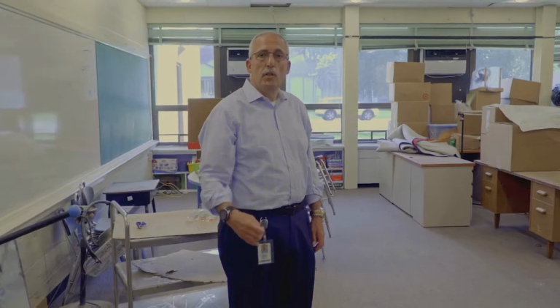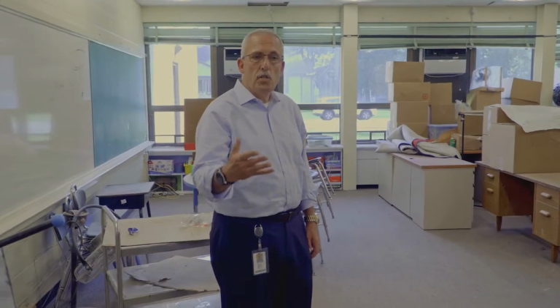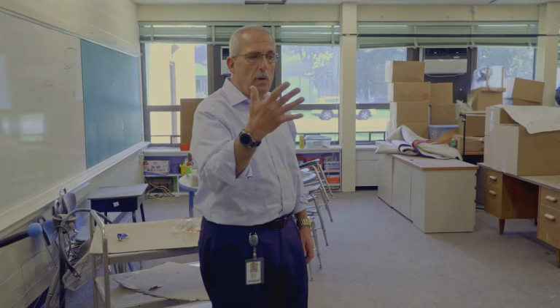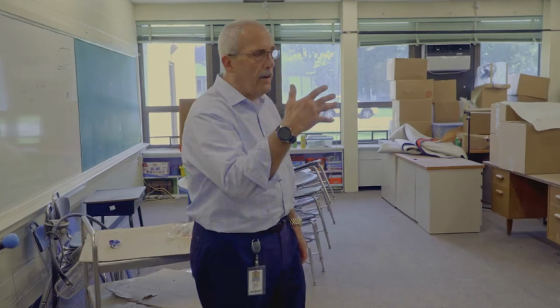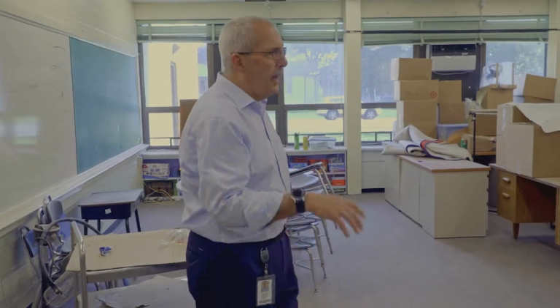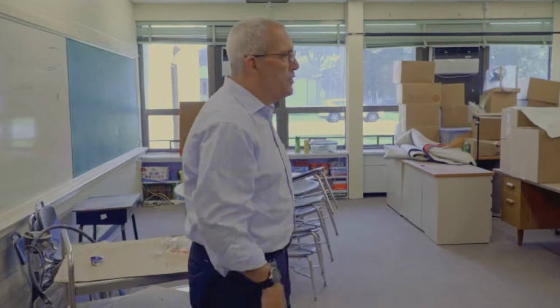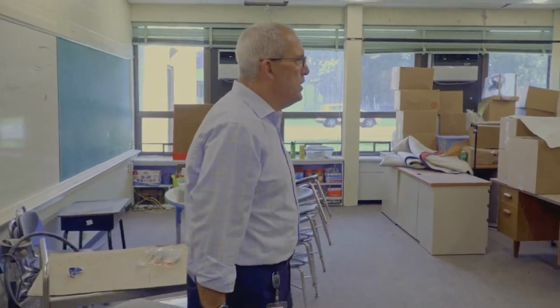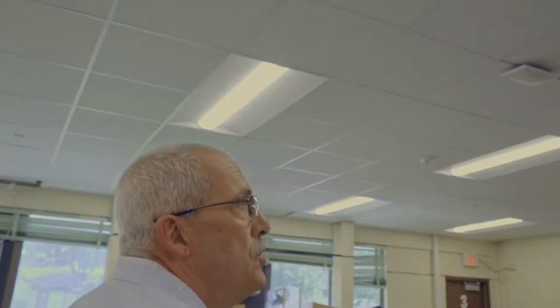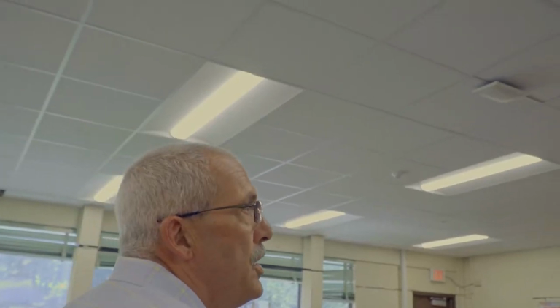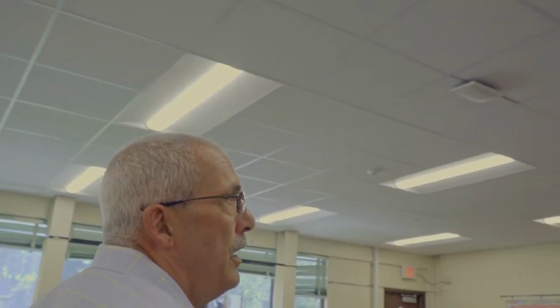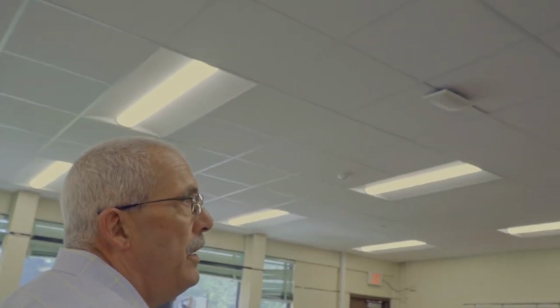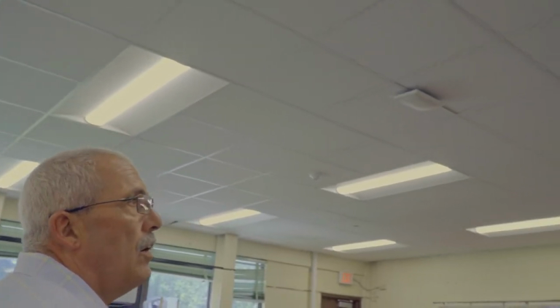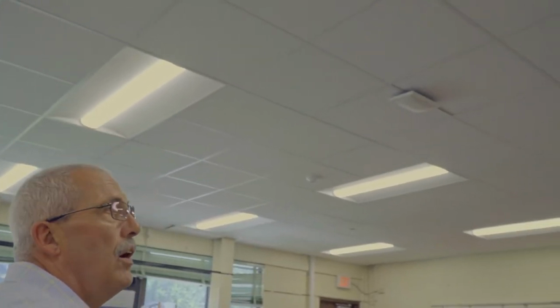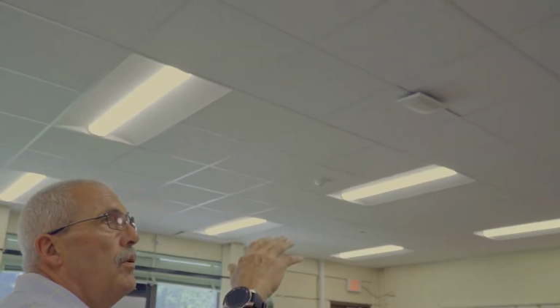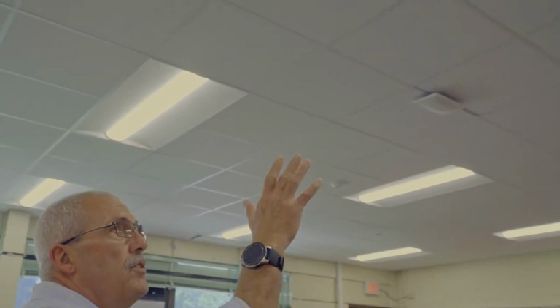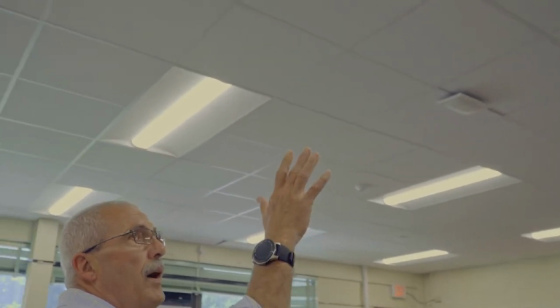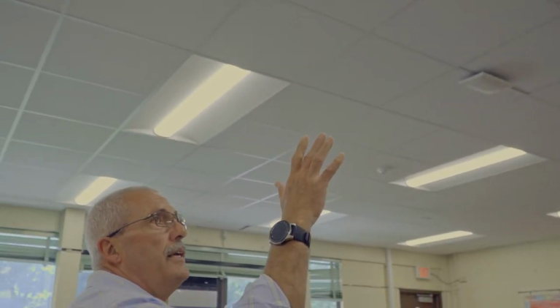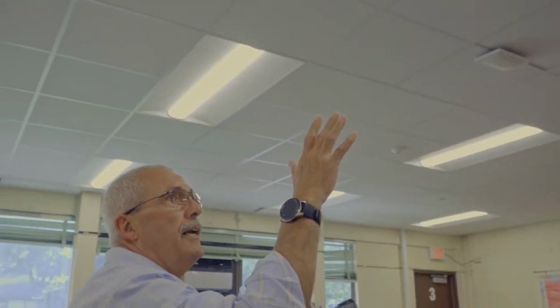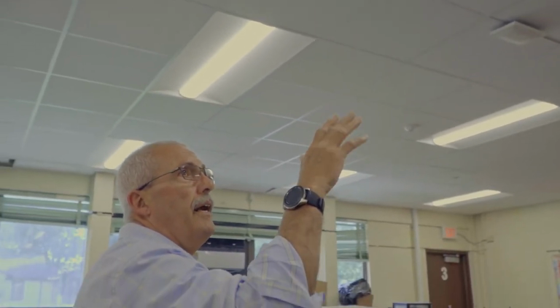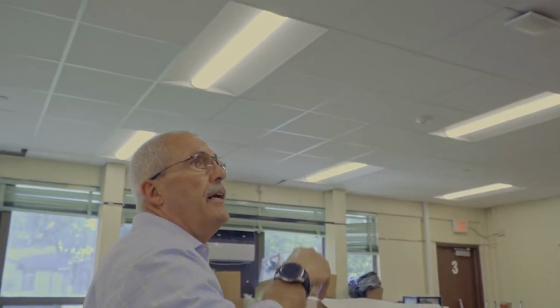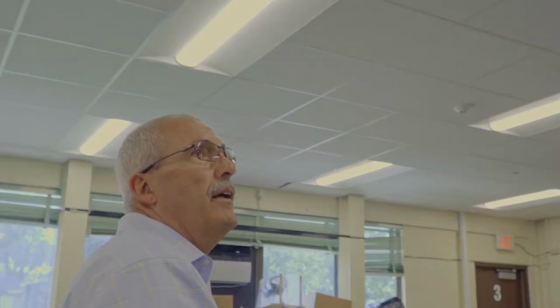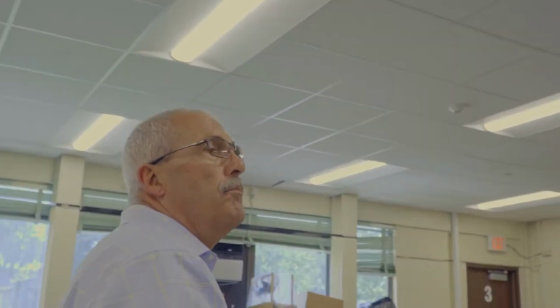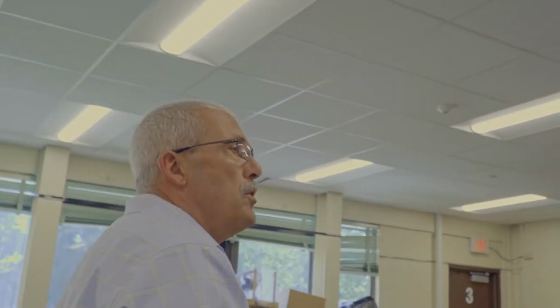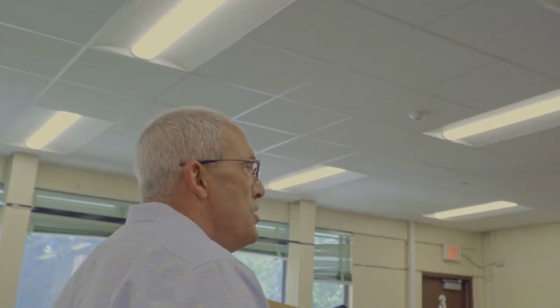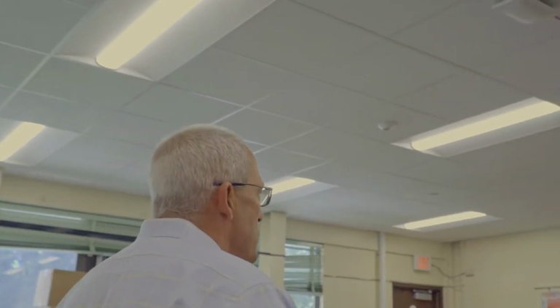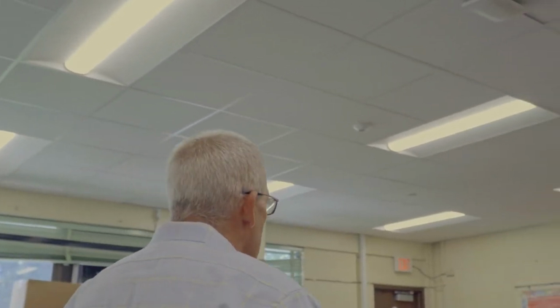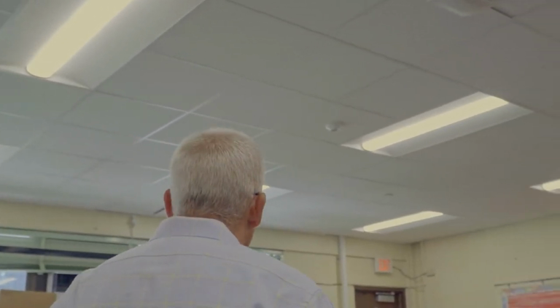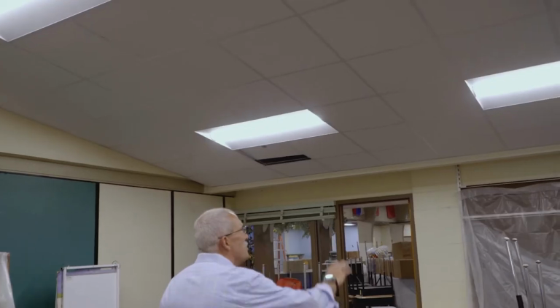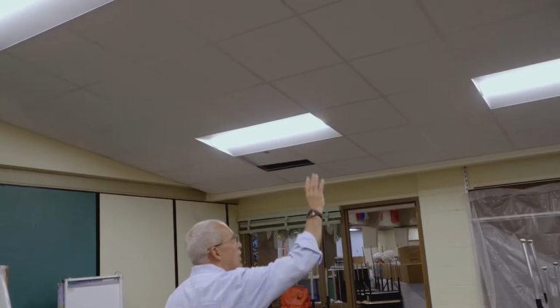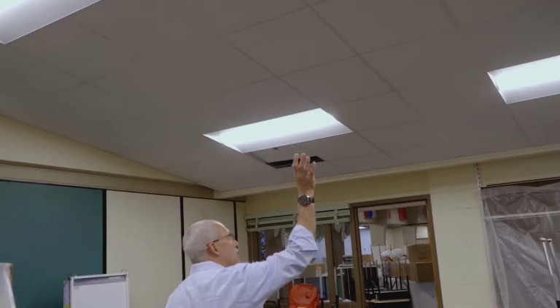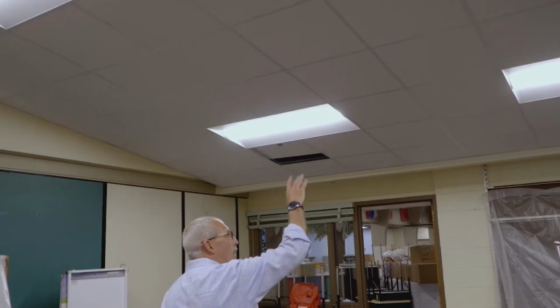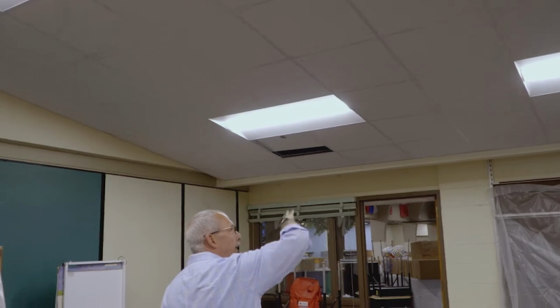This is one of our classrooms, featuring a new ceiling along with new LED lighting and motion sensors. This is all new lighting.